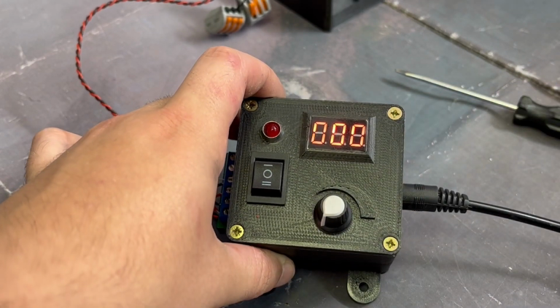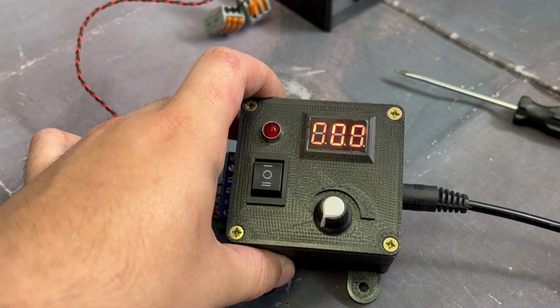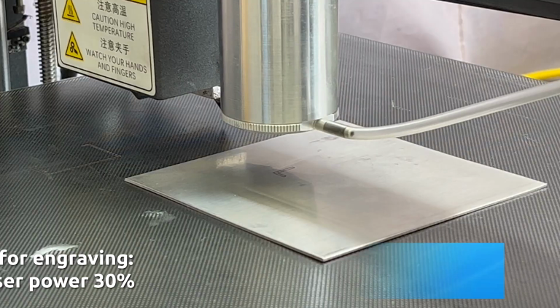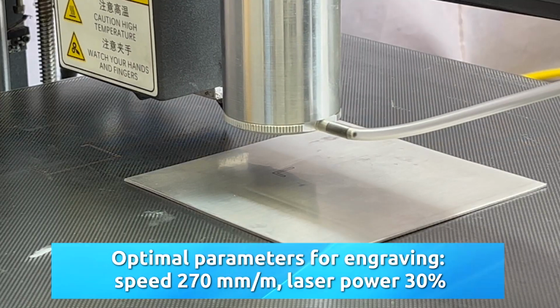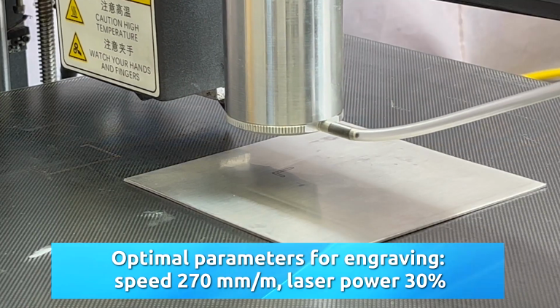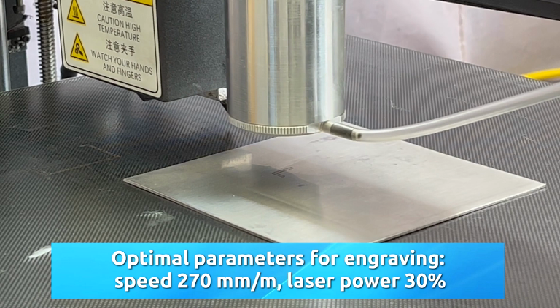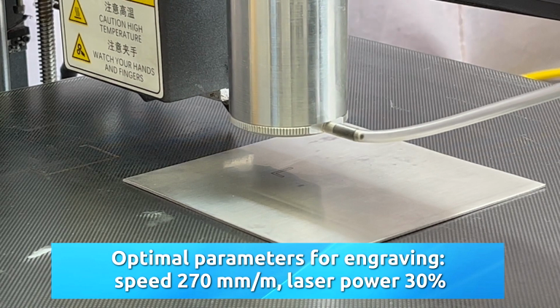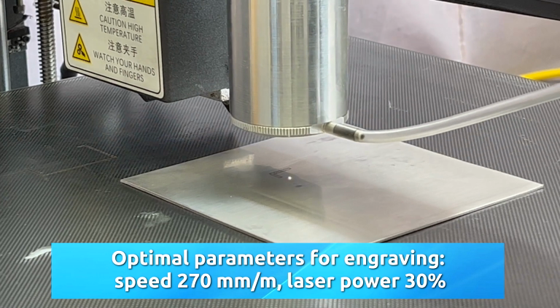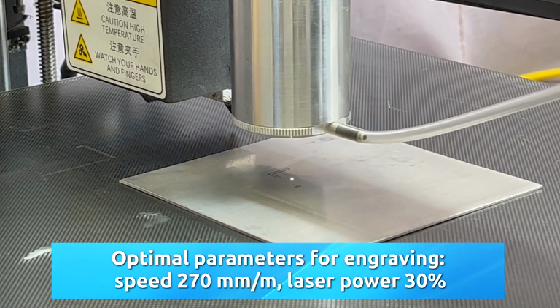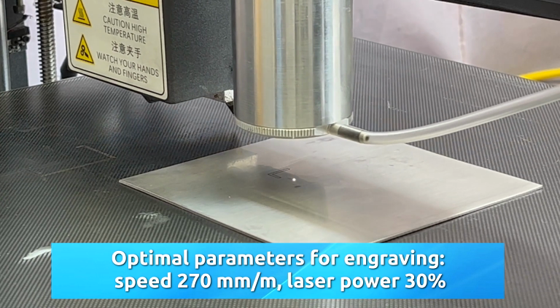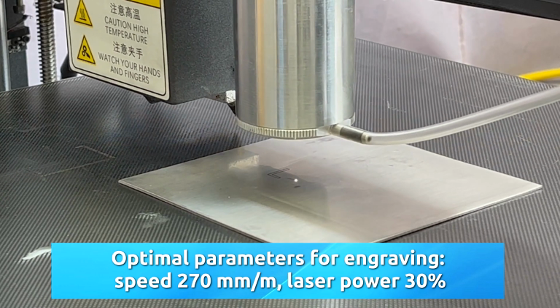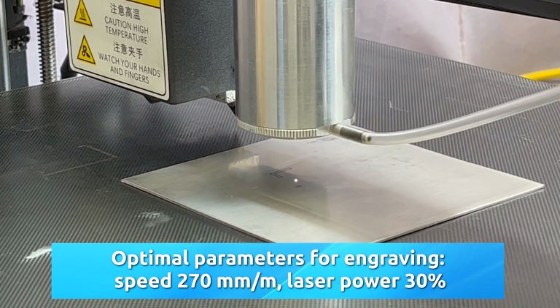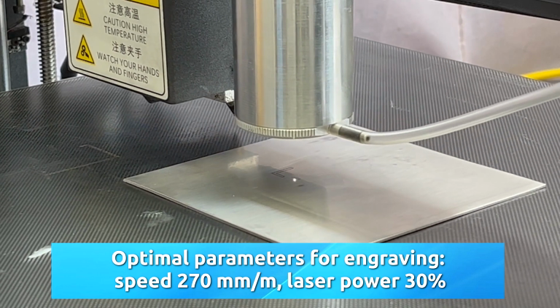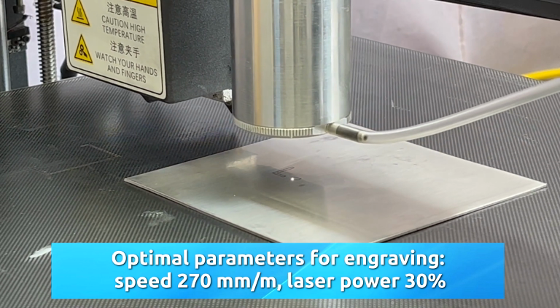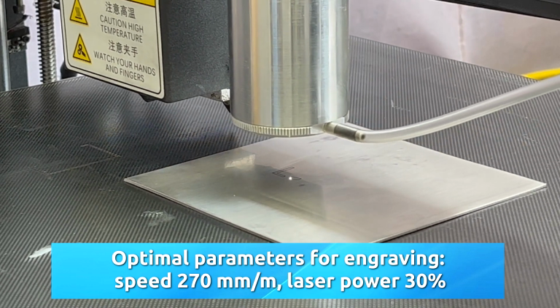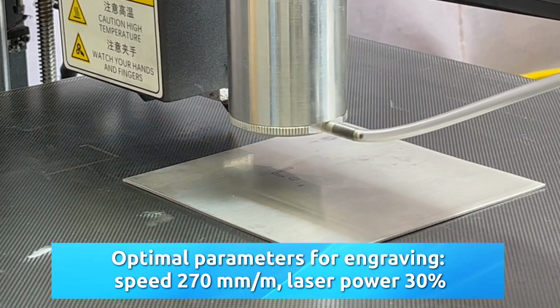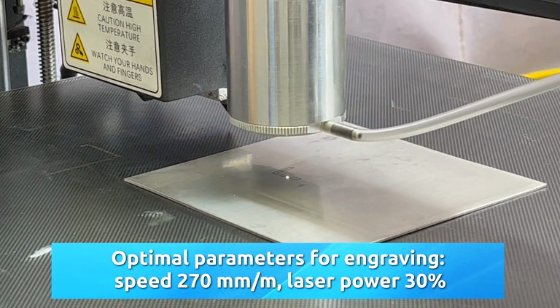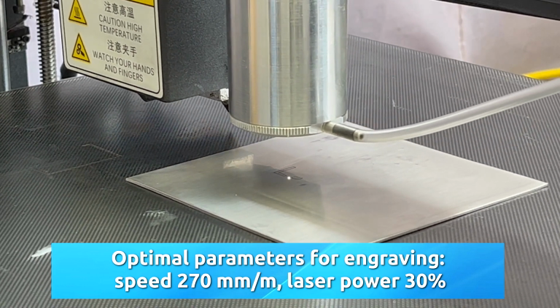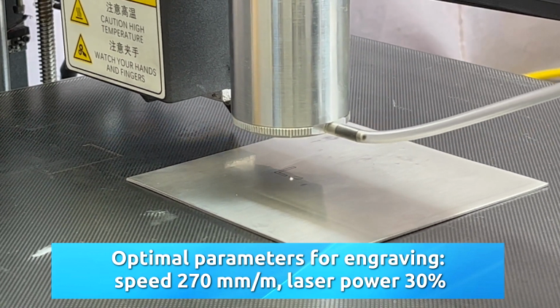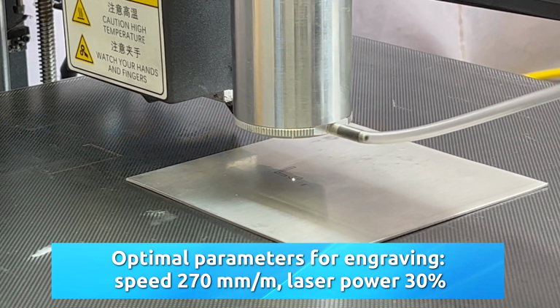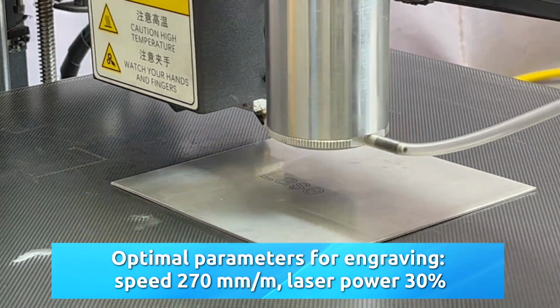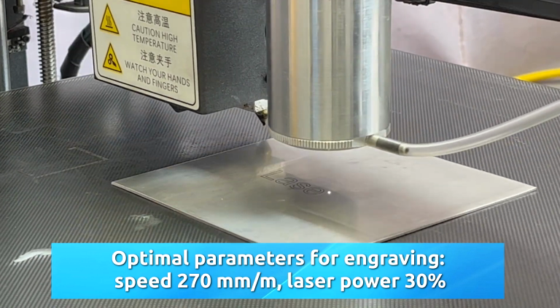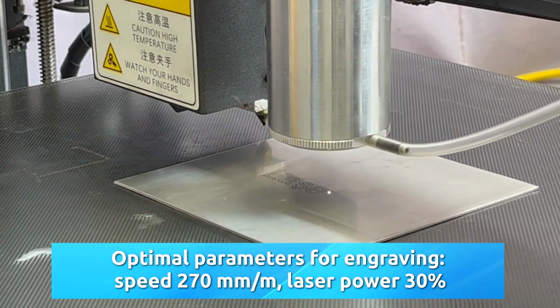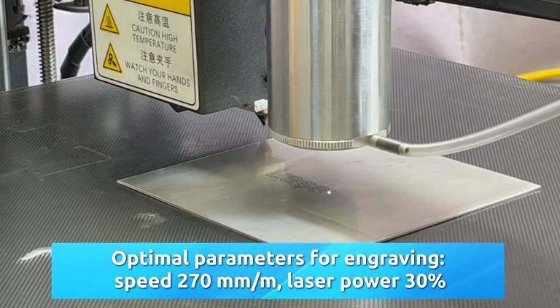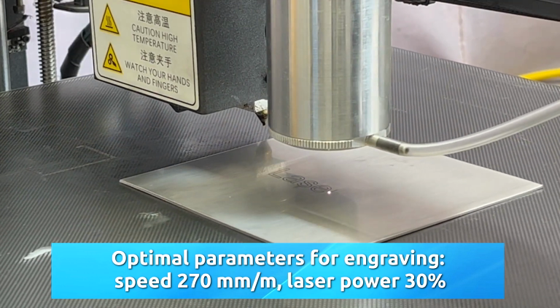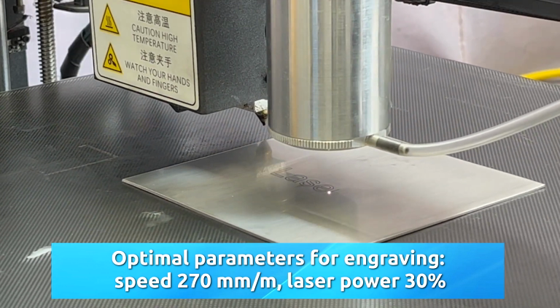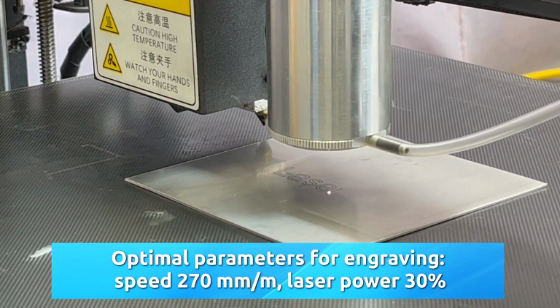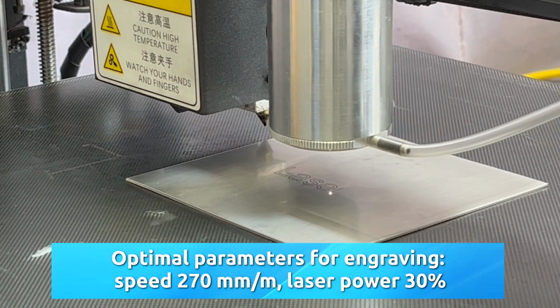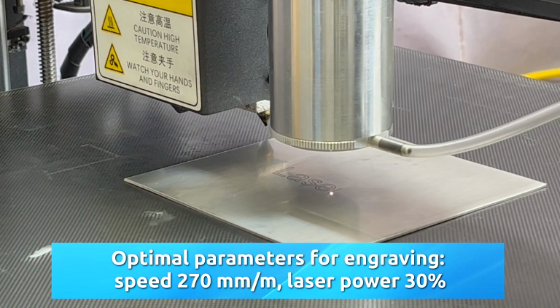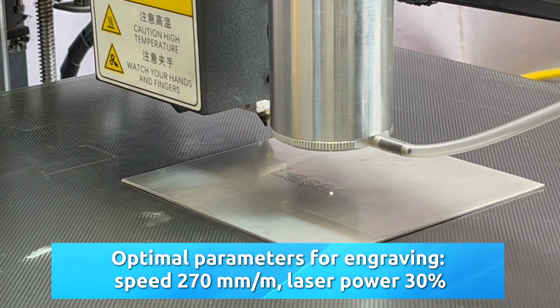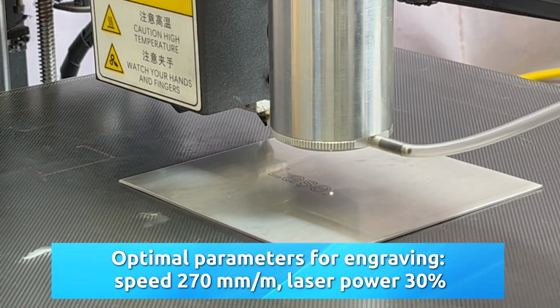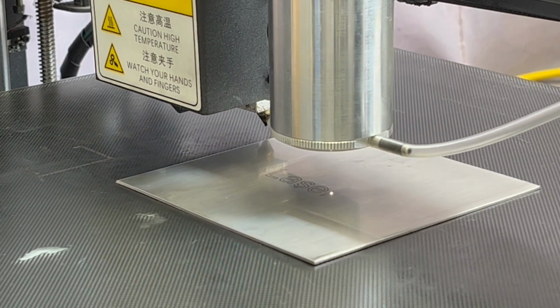Optimal parameters for engraving: speed 270 mm per minute, laser power 30%.